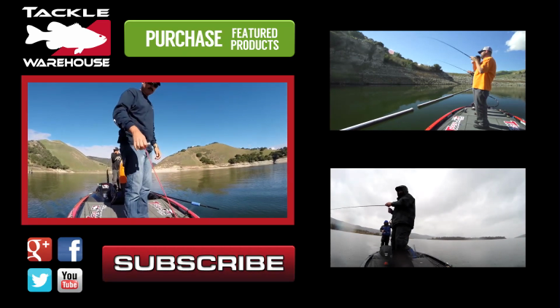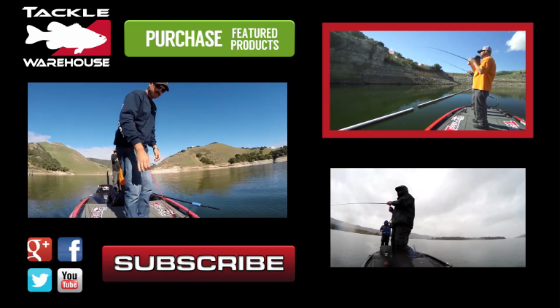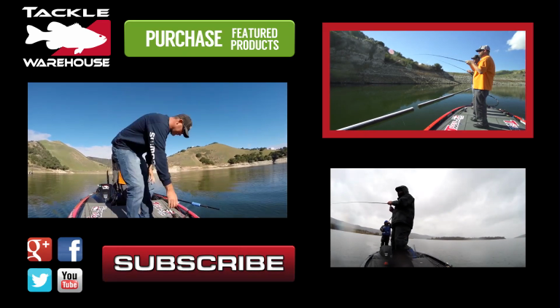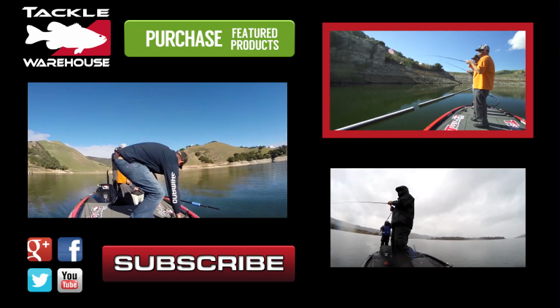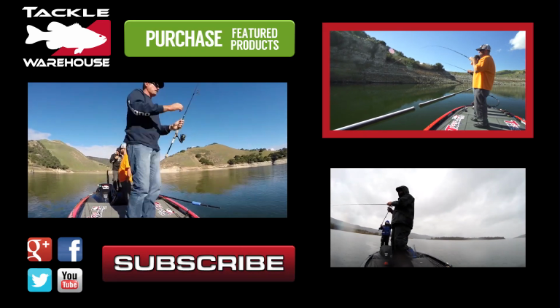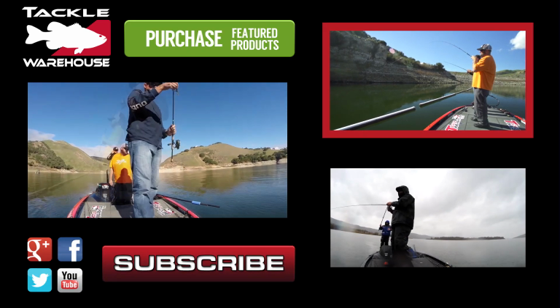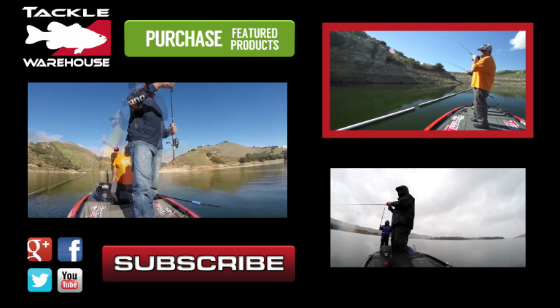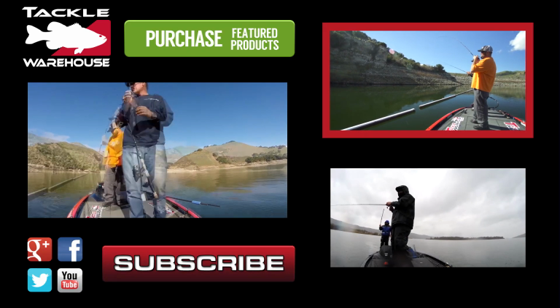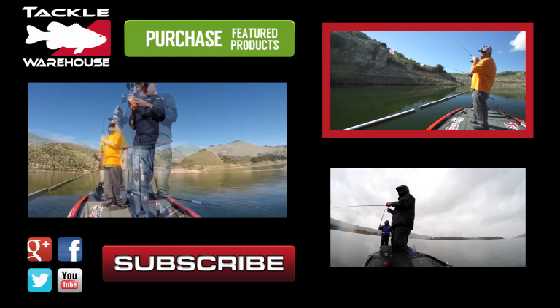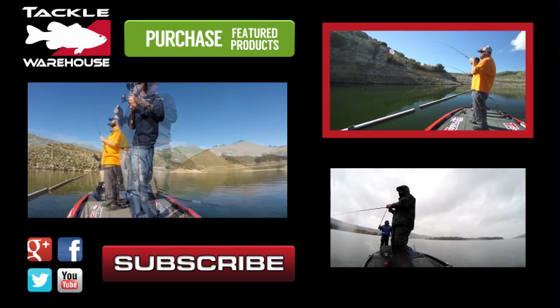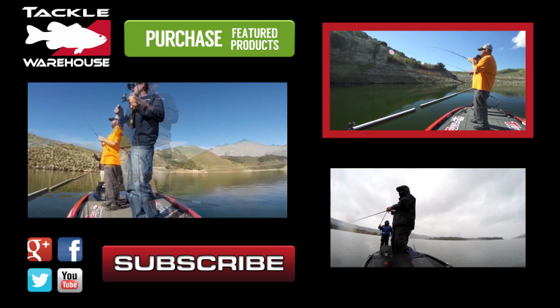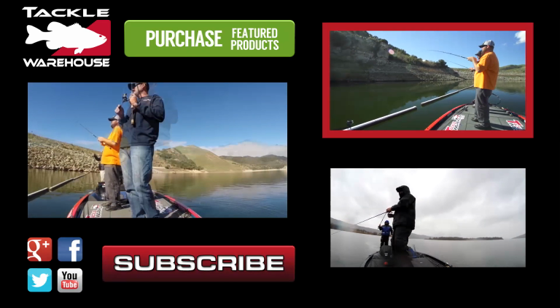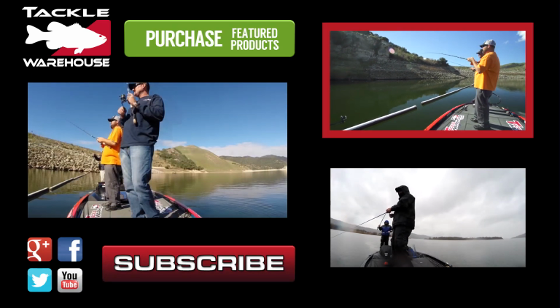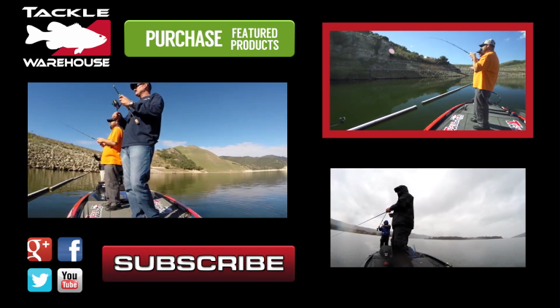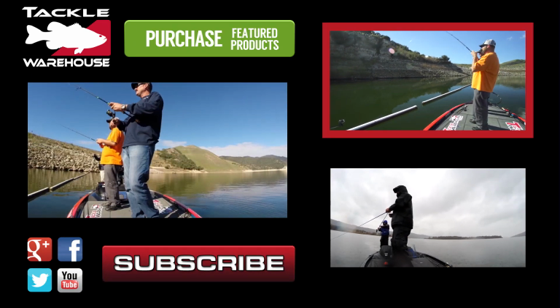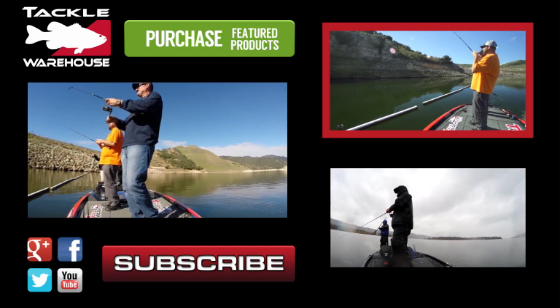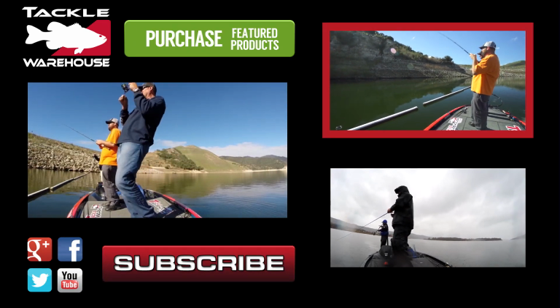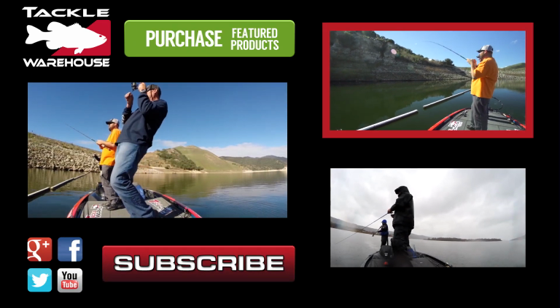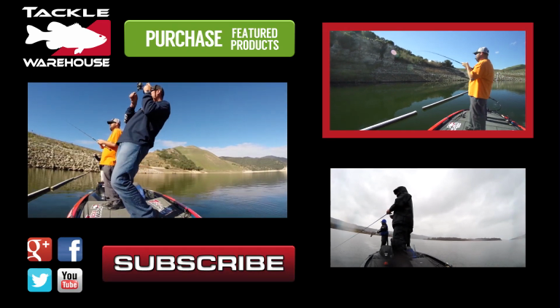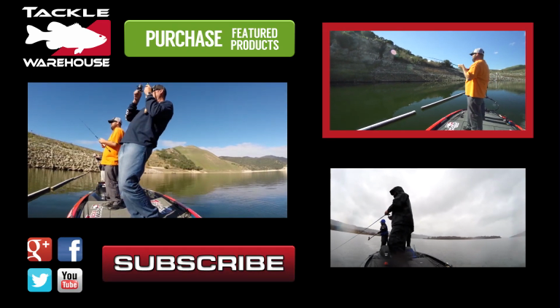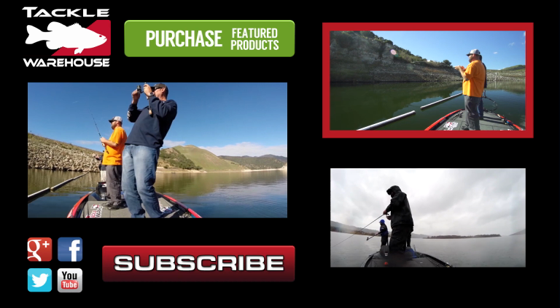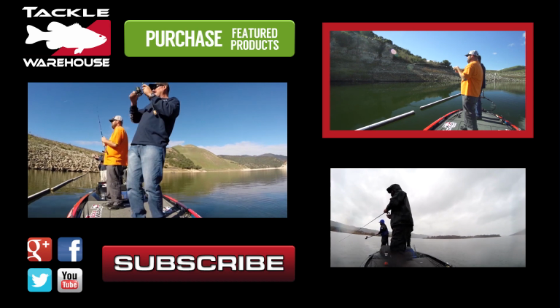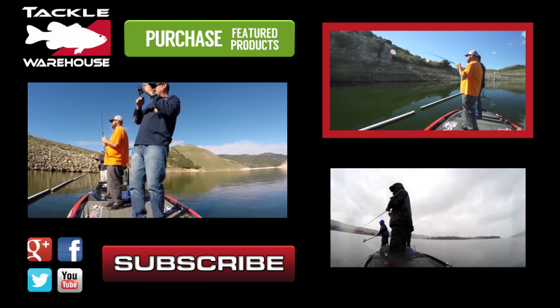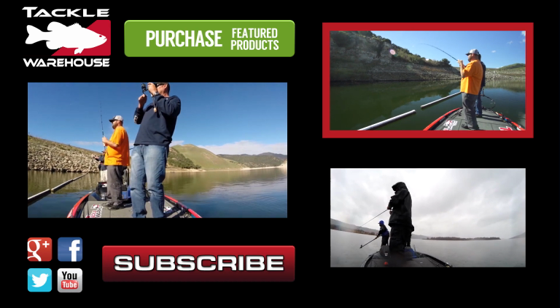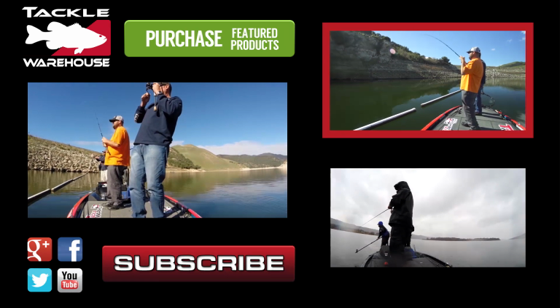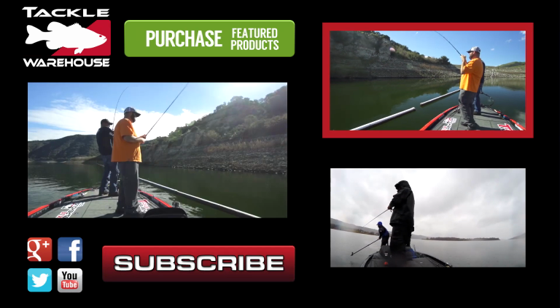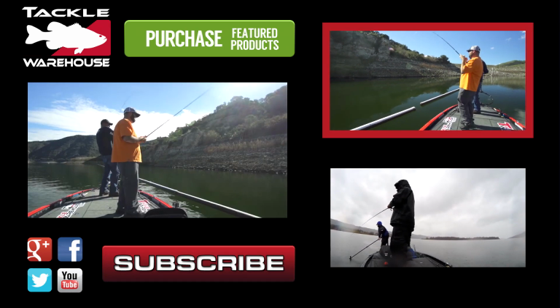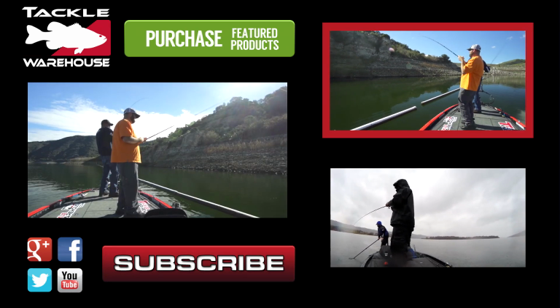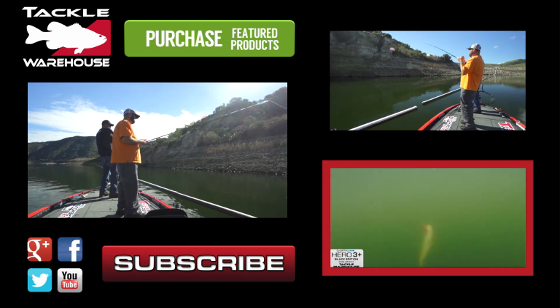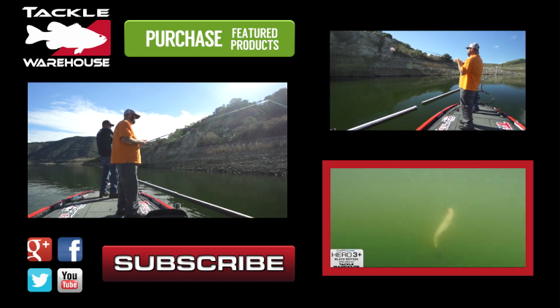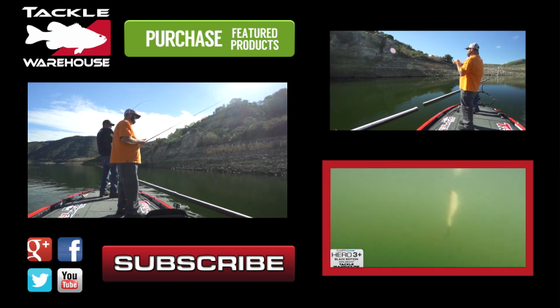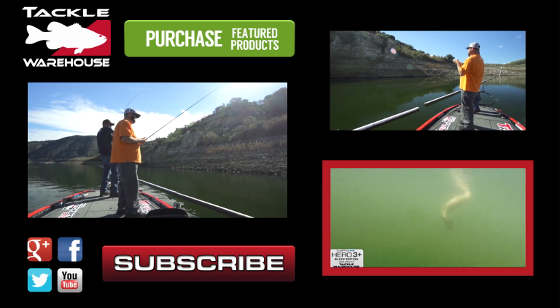You're throwing a big old crawdad — caught a fish!